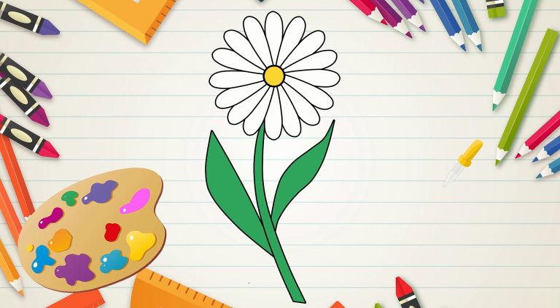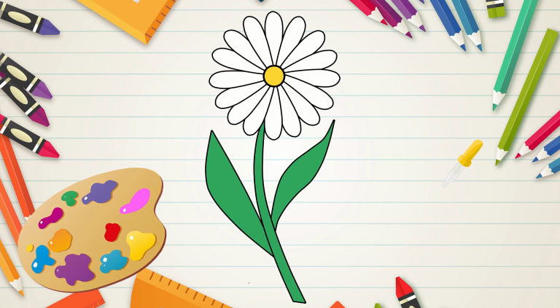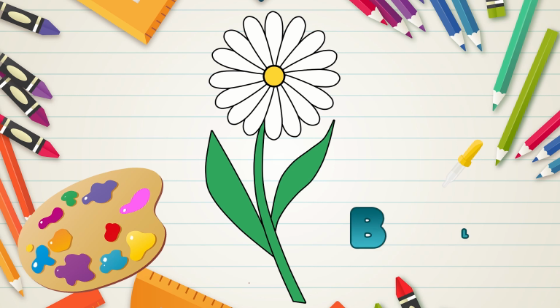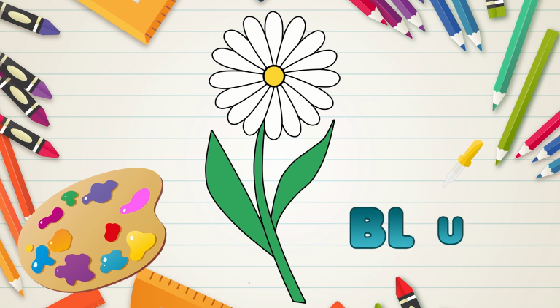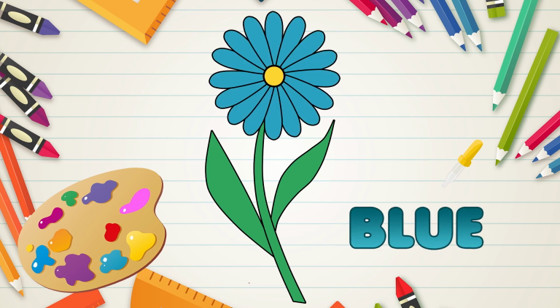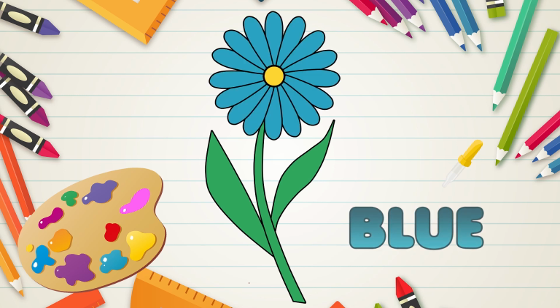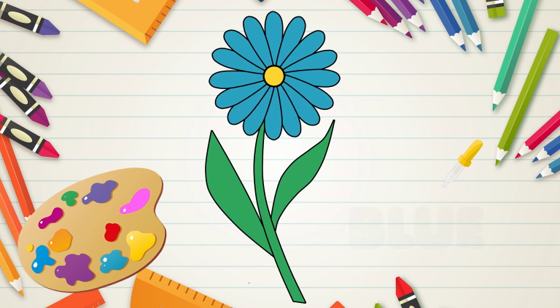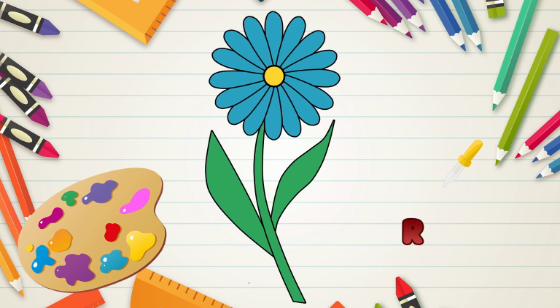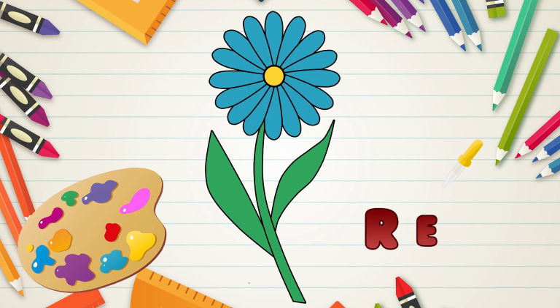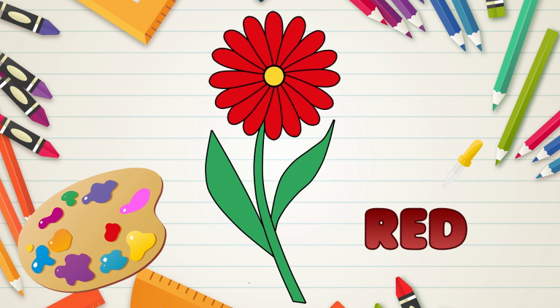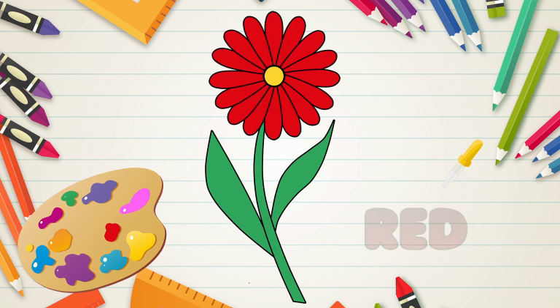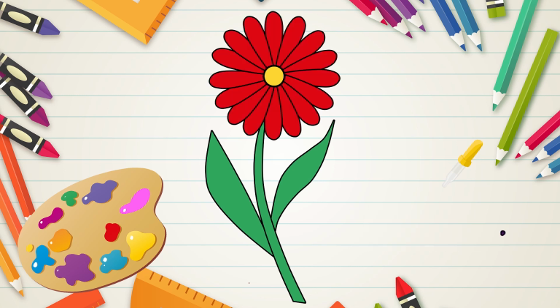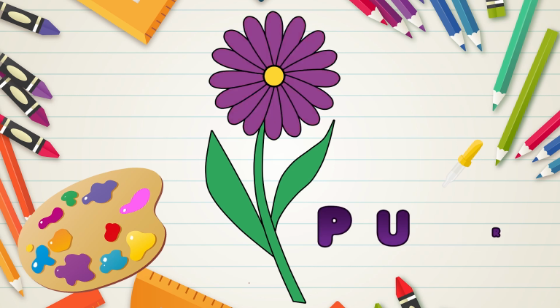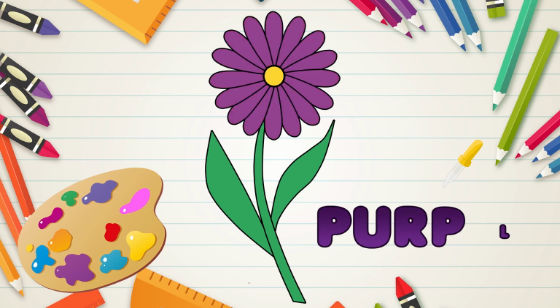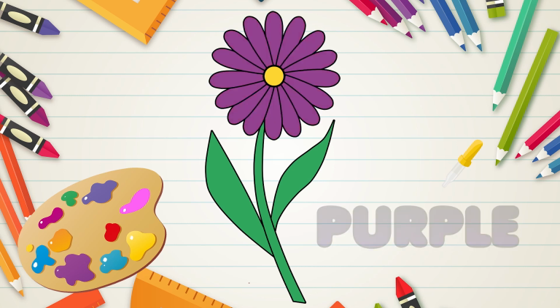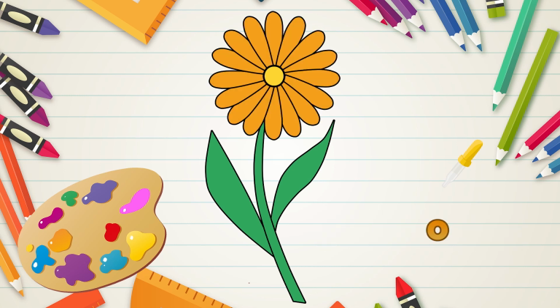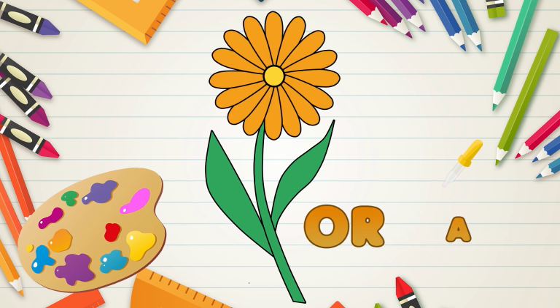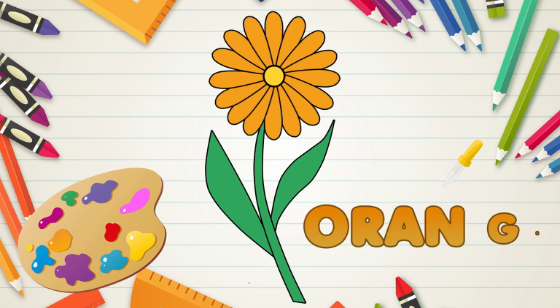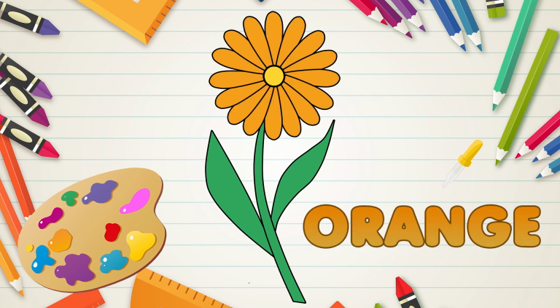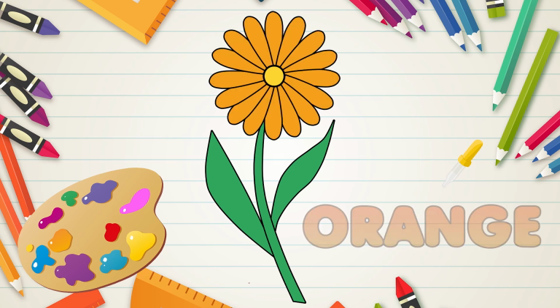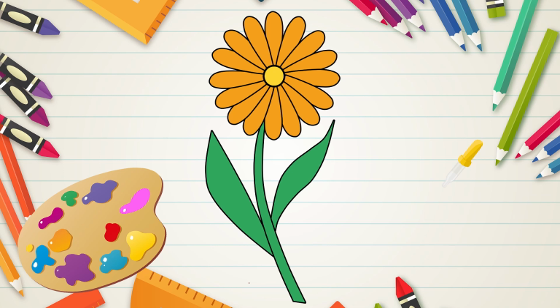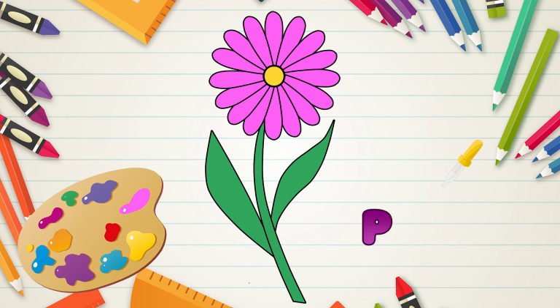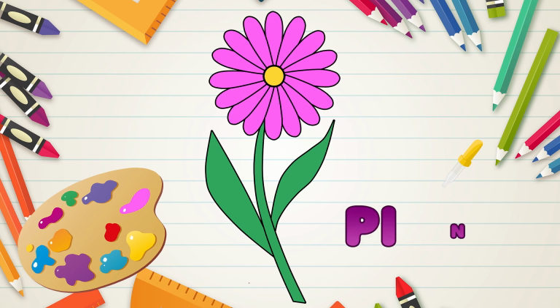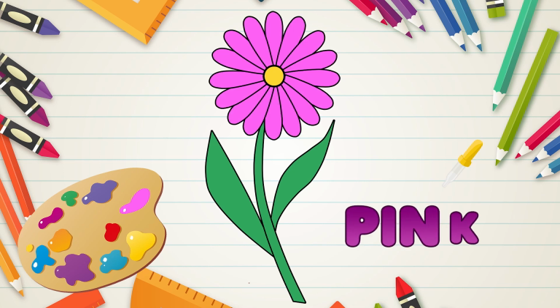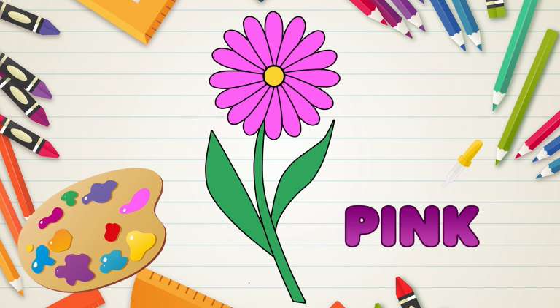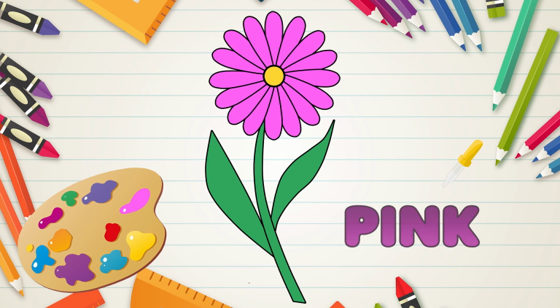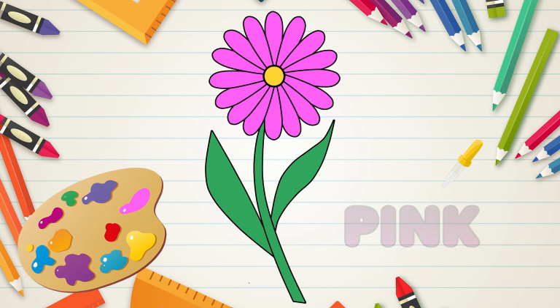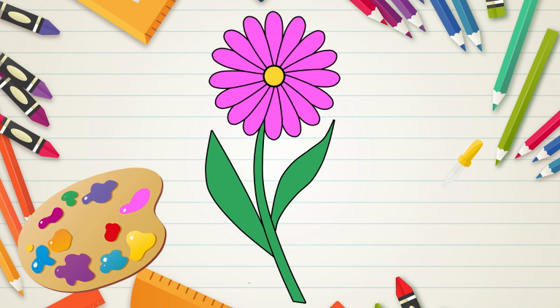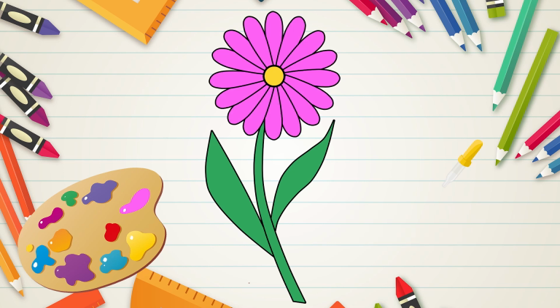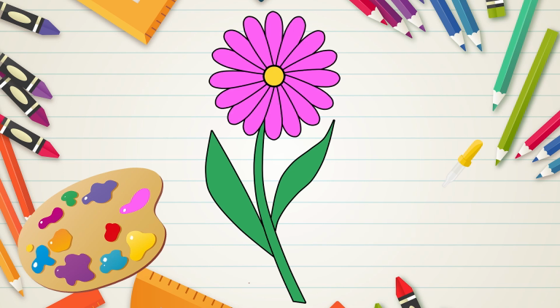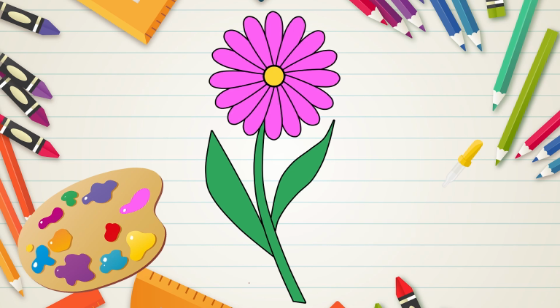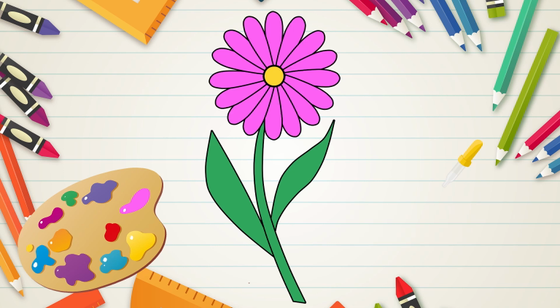But this is our chamomile, so we can paint it however we want. You can make it blue, red, purple, orange, or even pink. It all depends on your imagination.